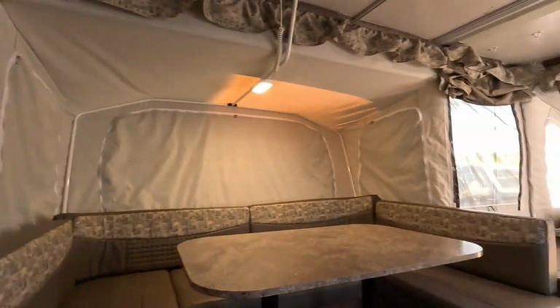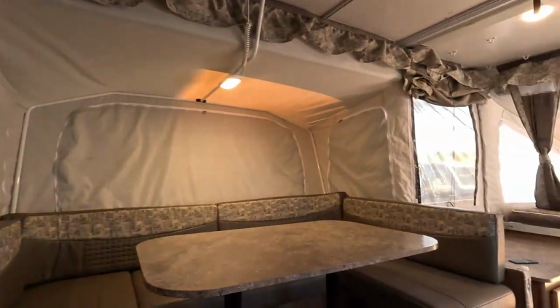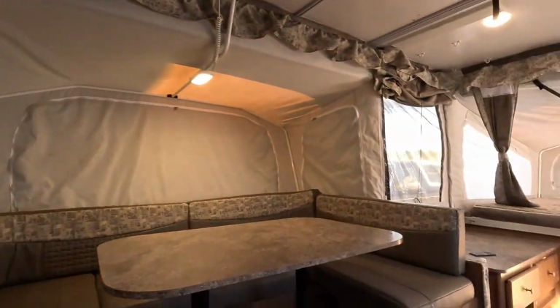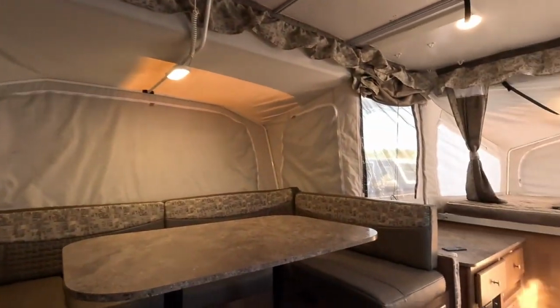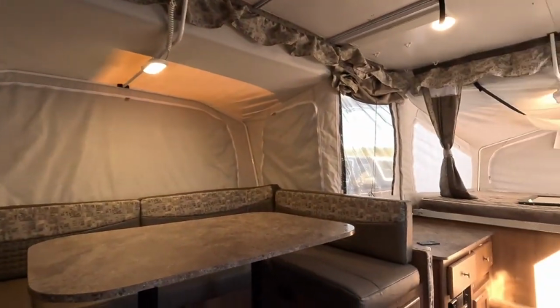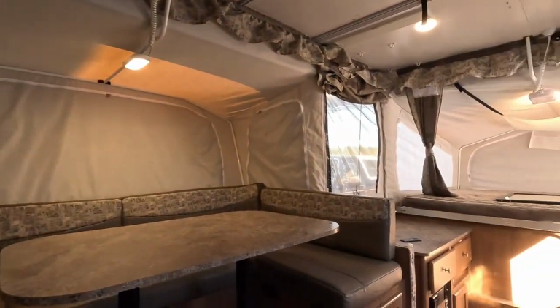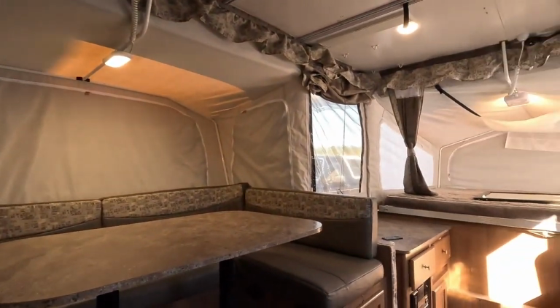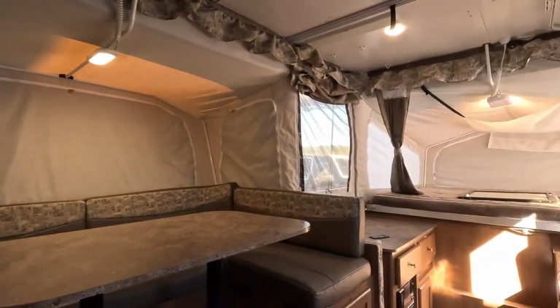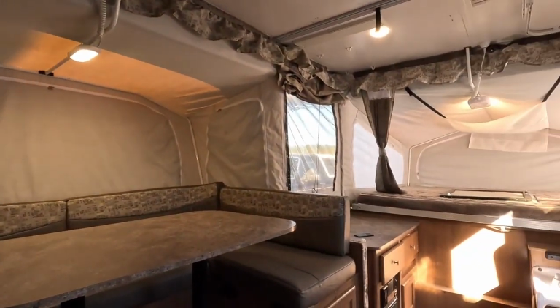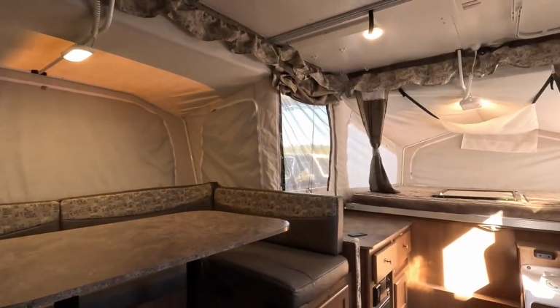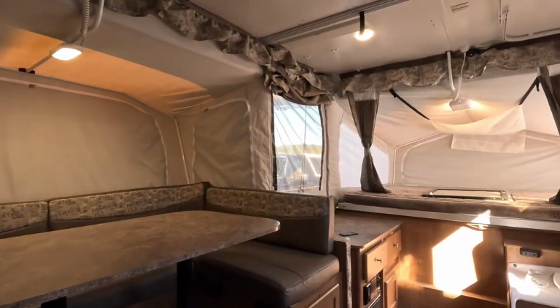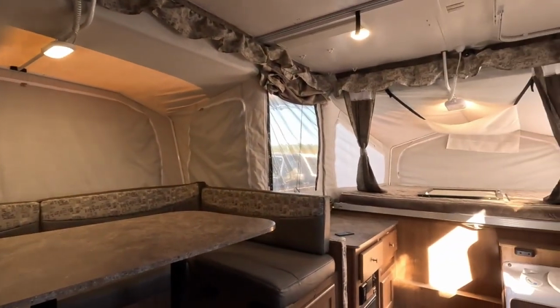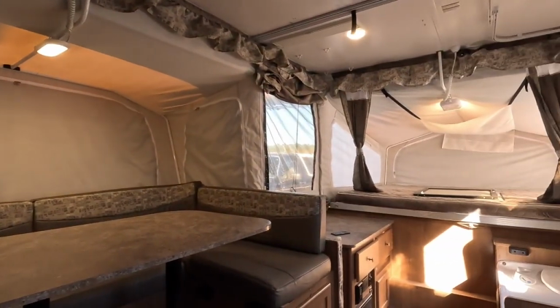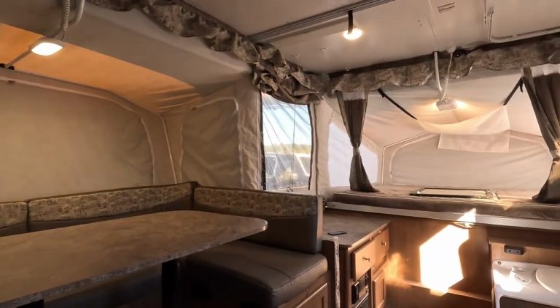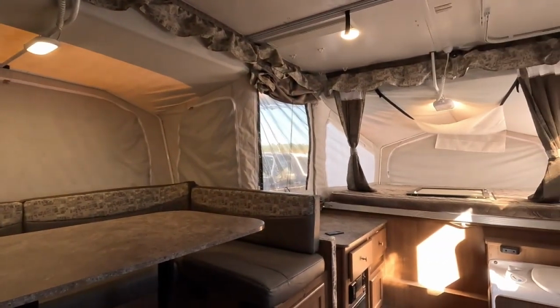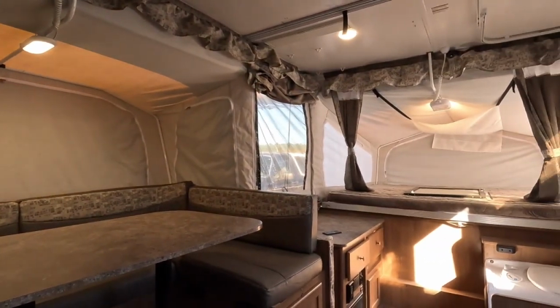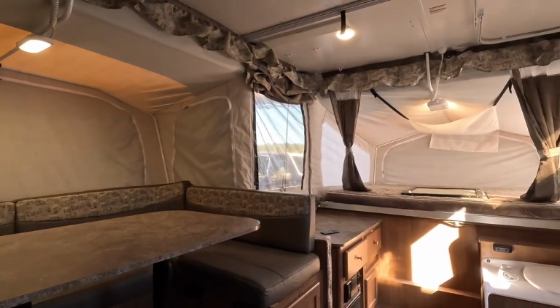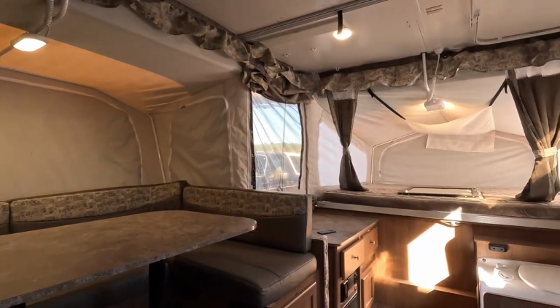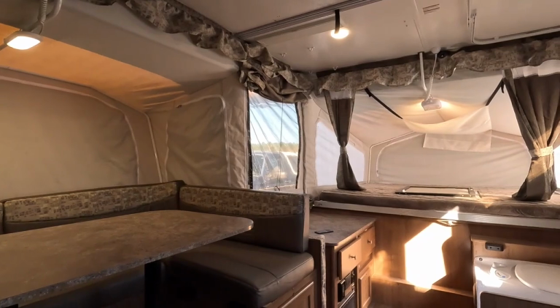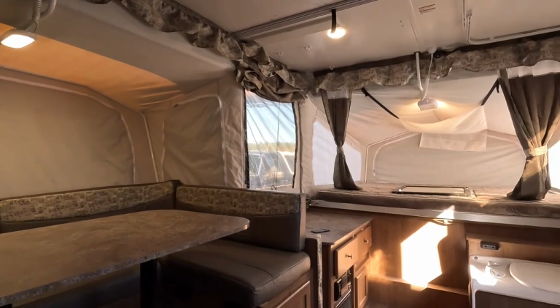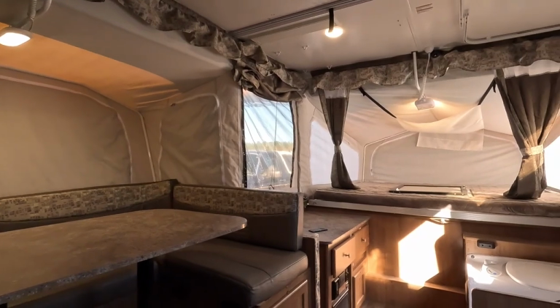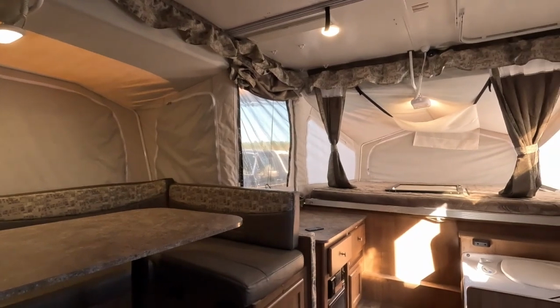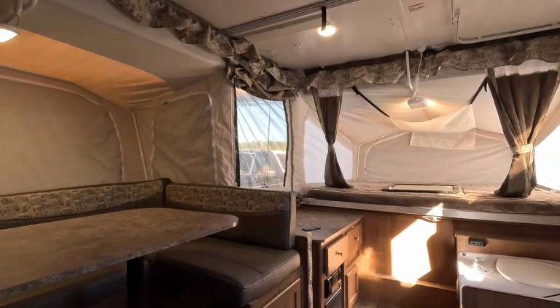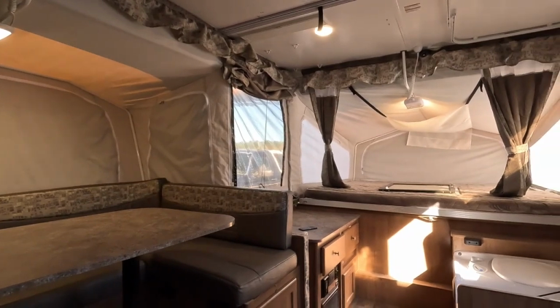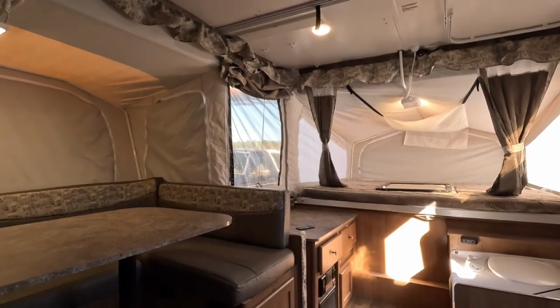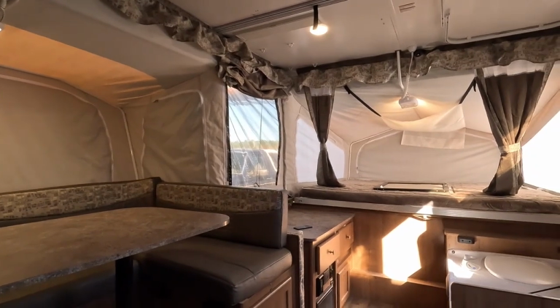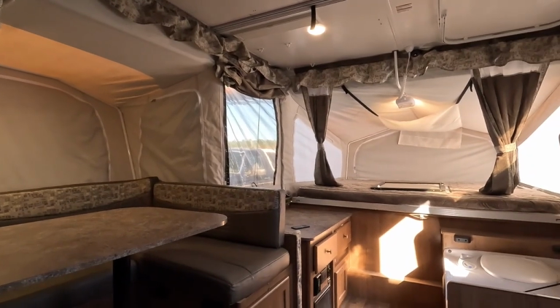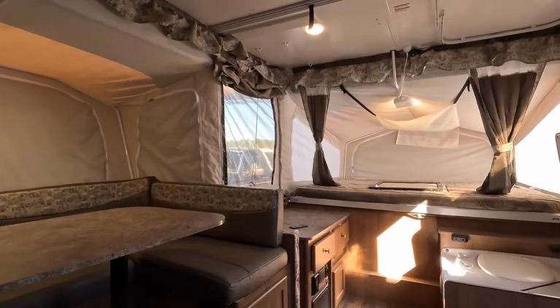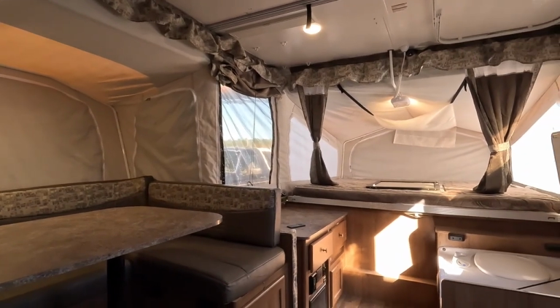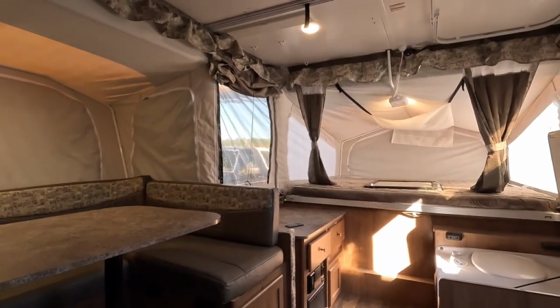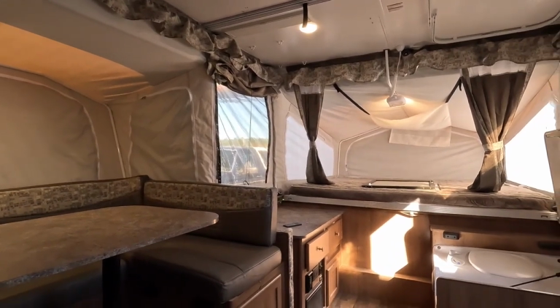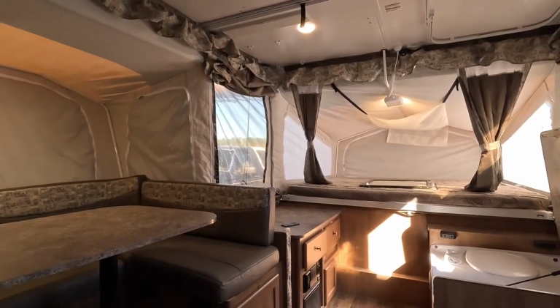Before I forget, let me pop the drone up for the roof shot — hang on one second, let me do that real quick.